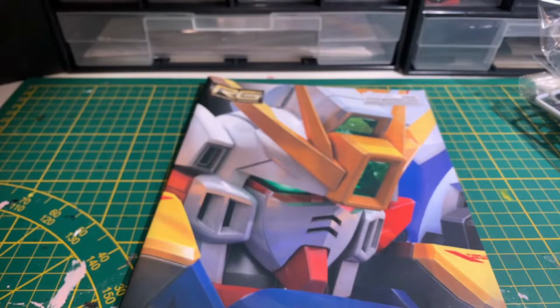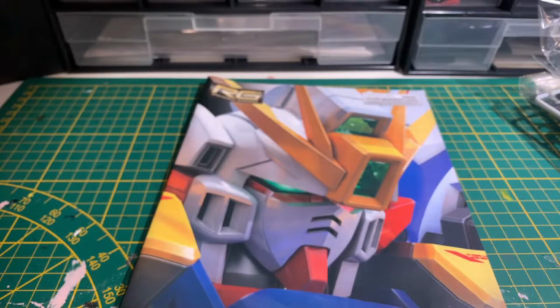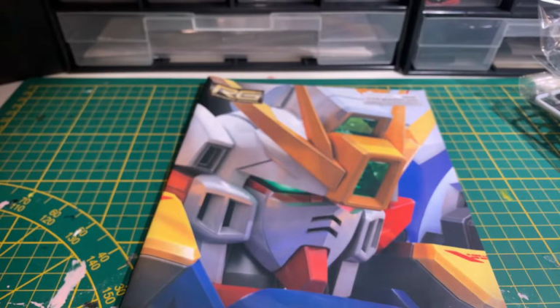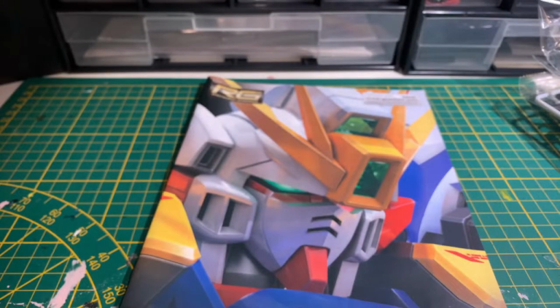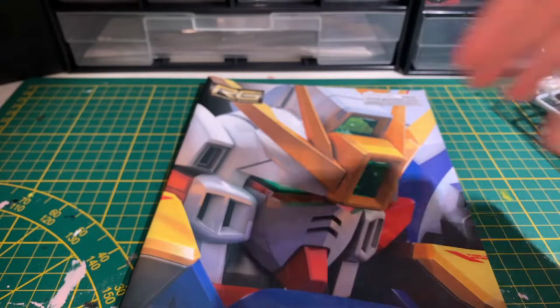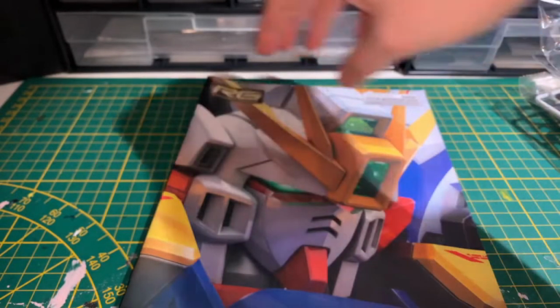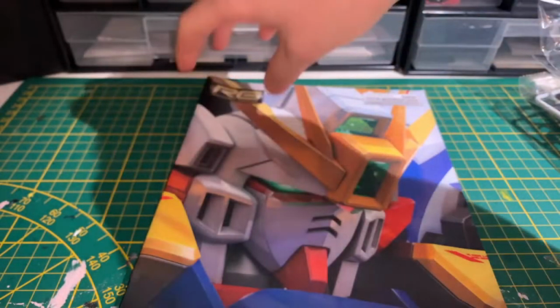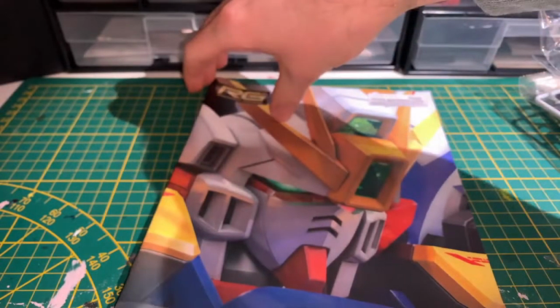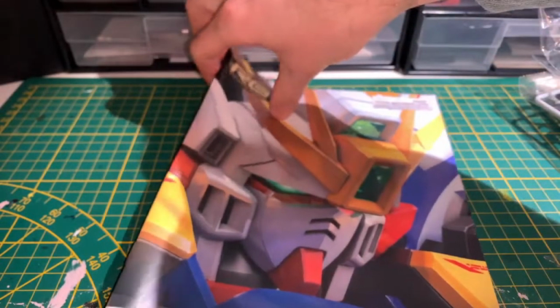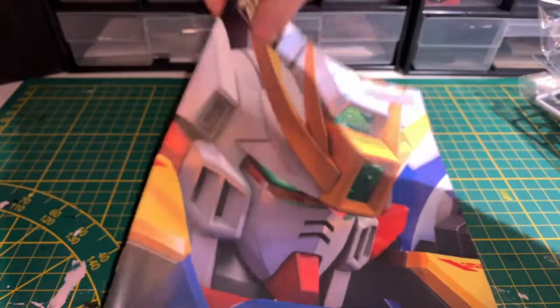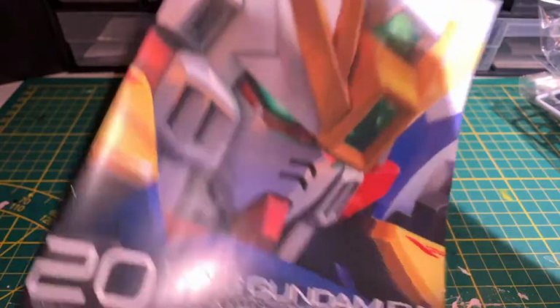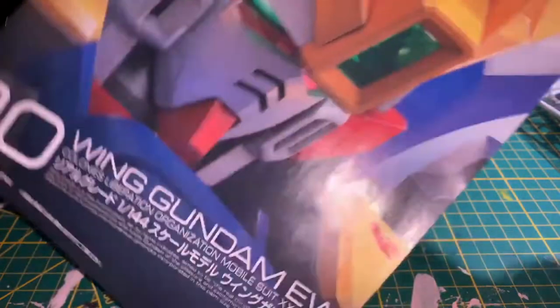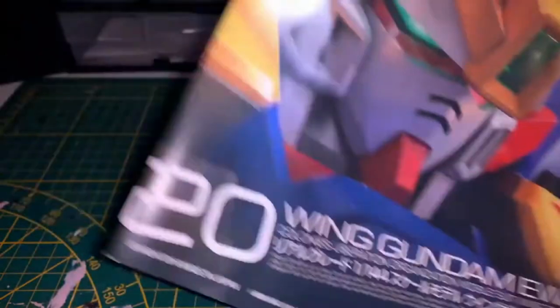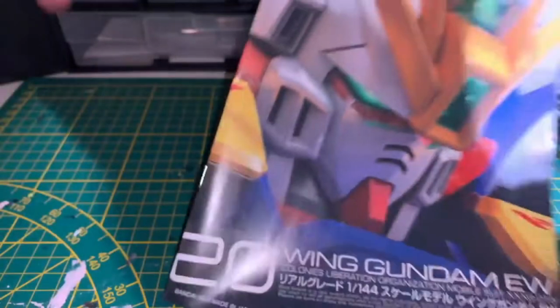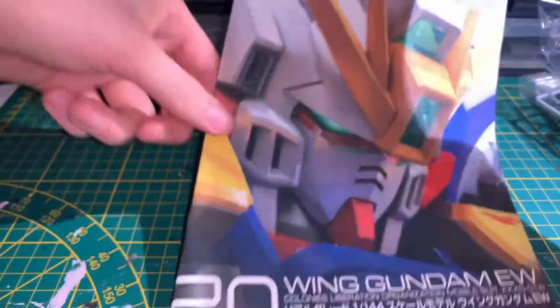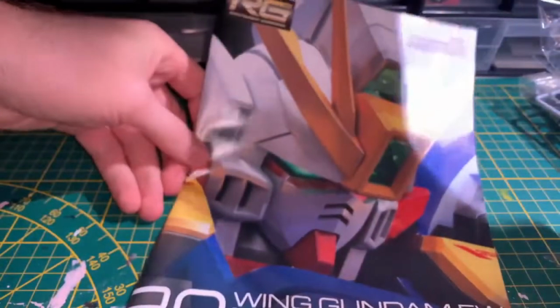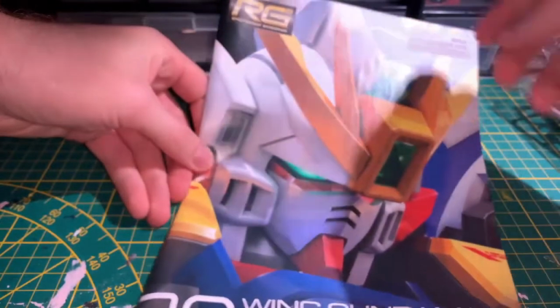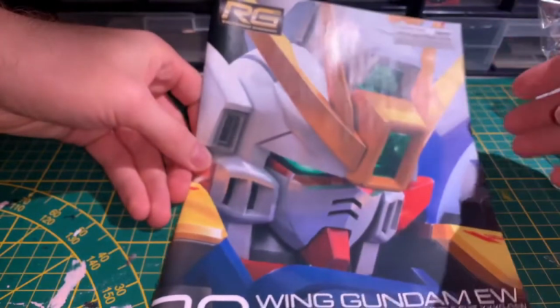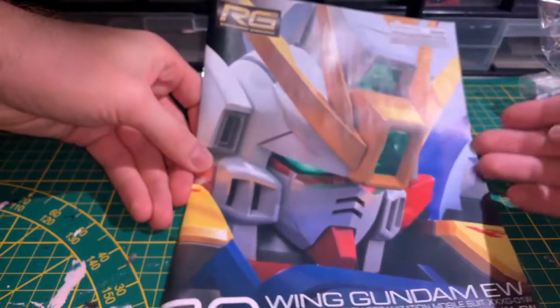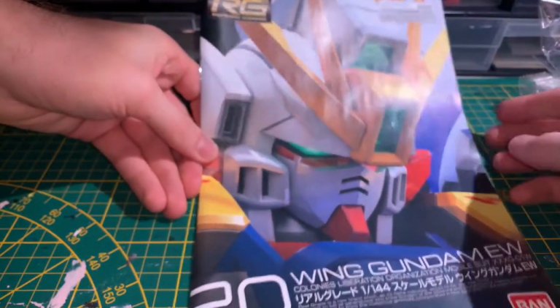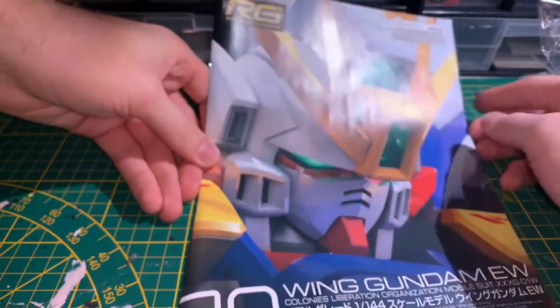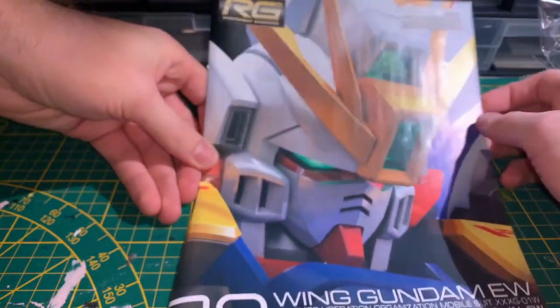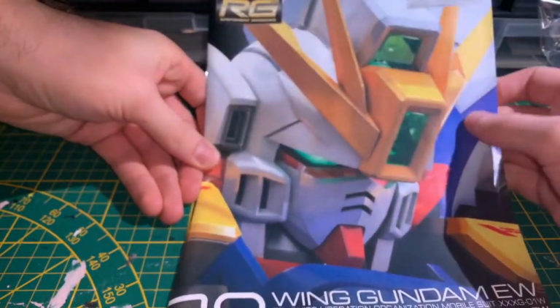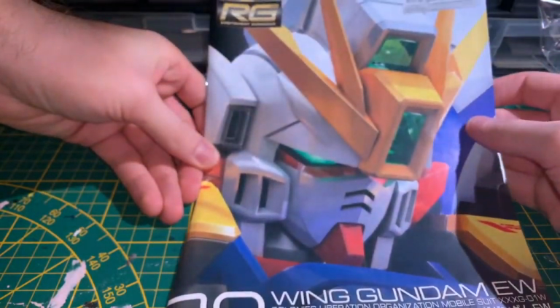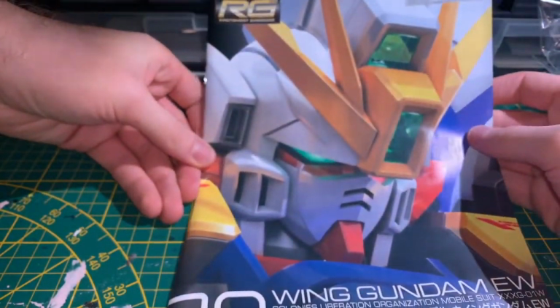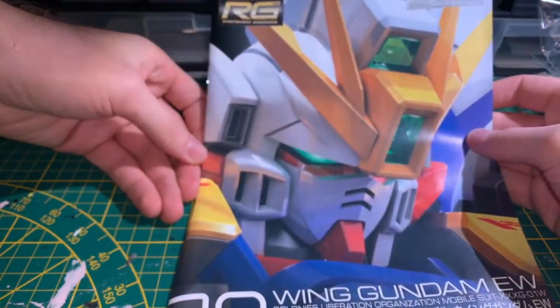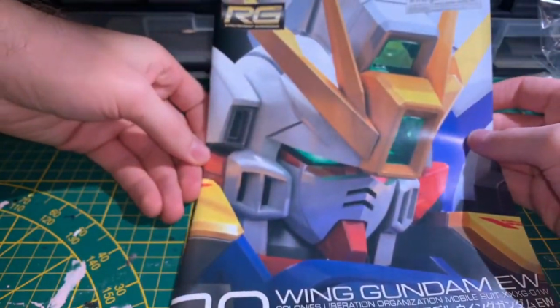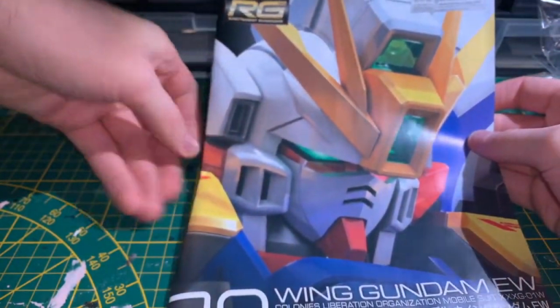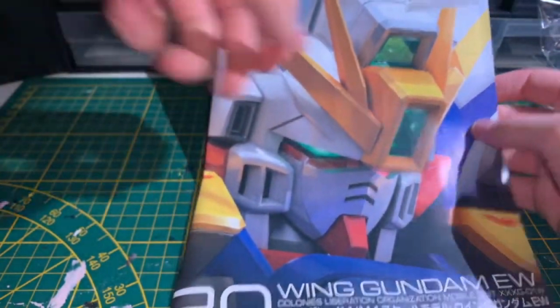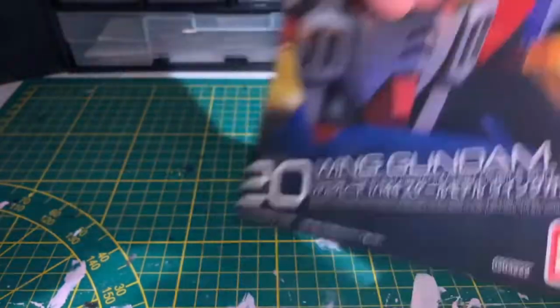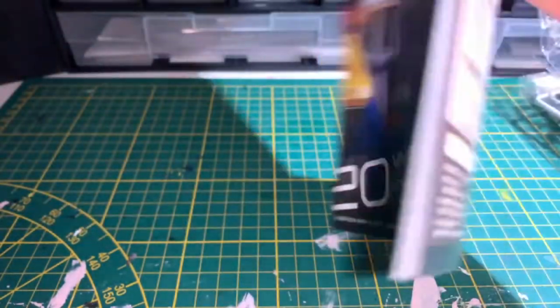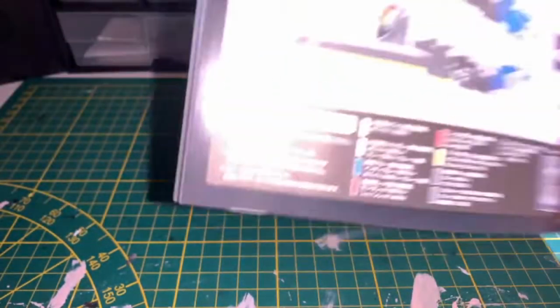Finally, we have the manual. The front of the manual has a nice close-up headshot. The back shows the kit from all sides with its sticker locations.